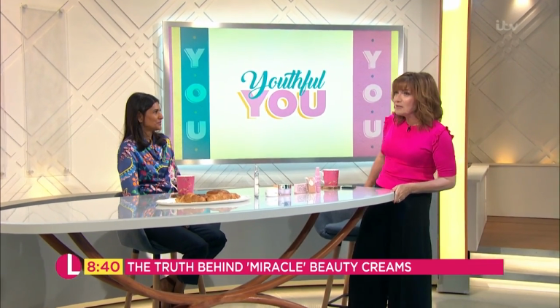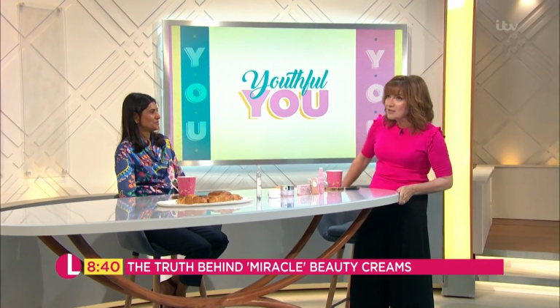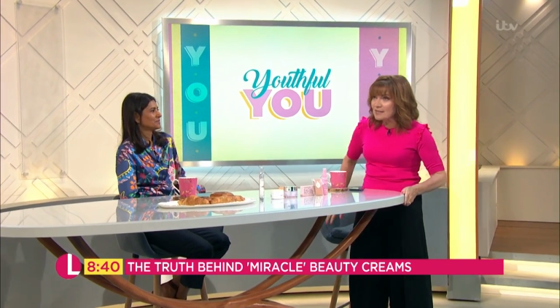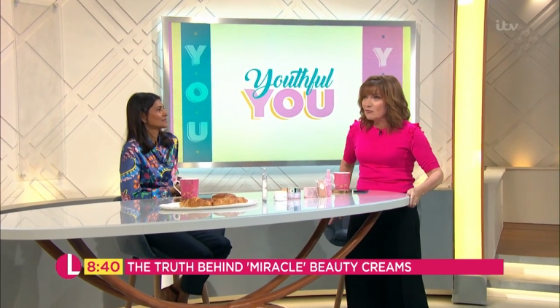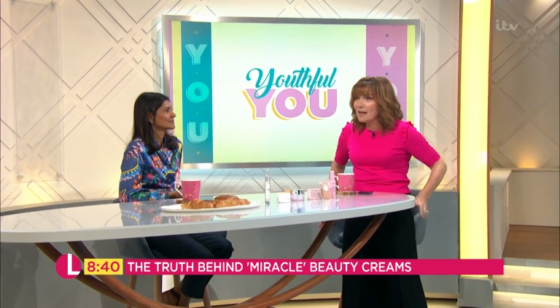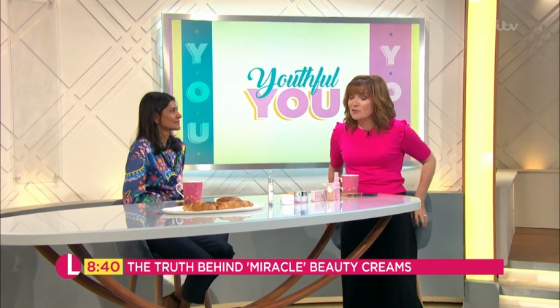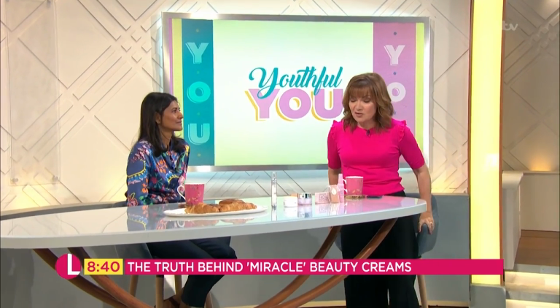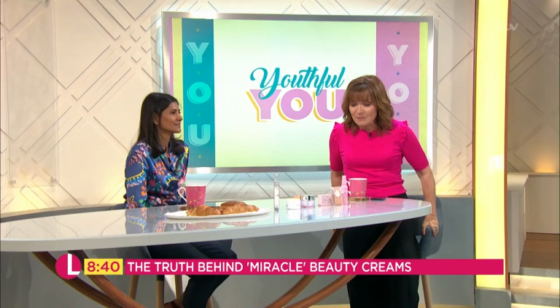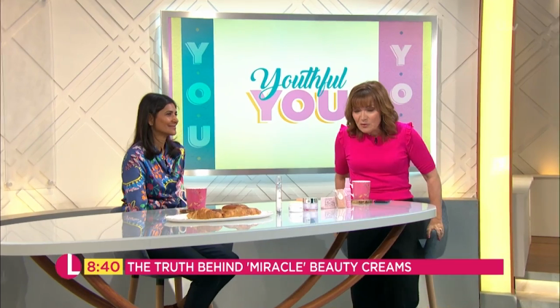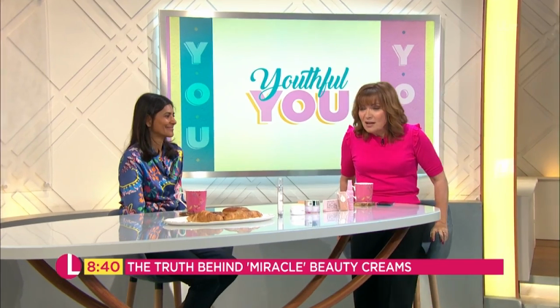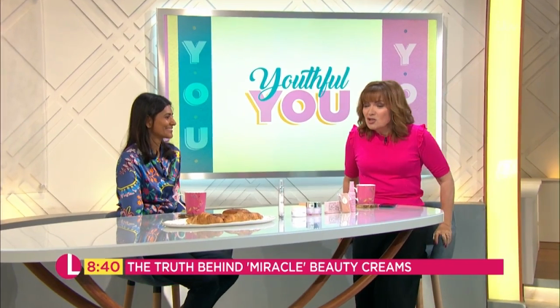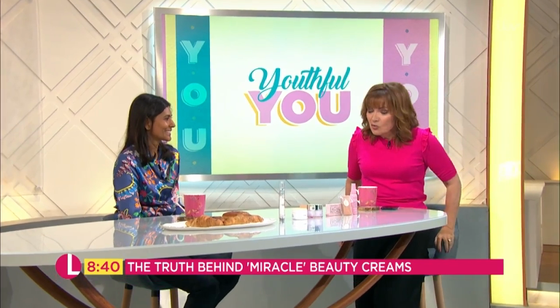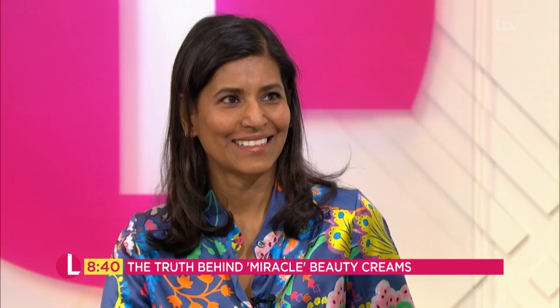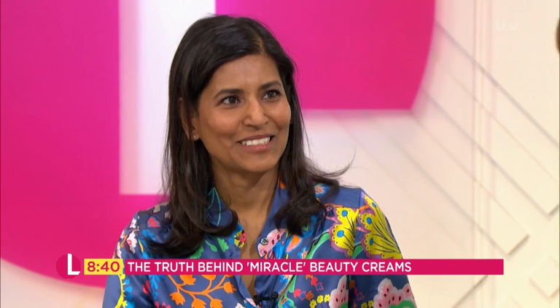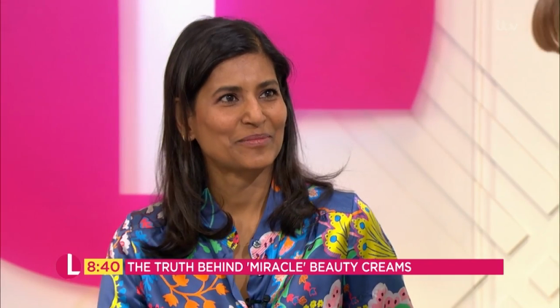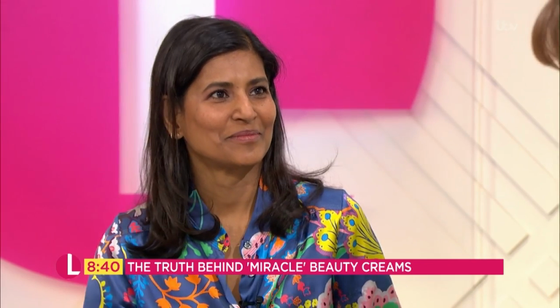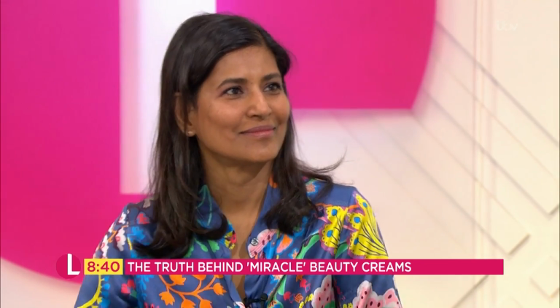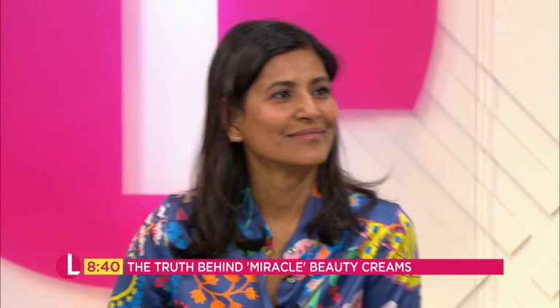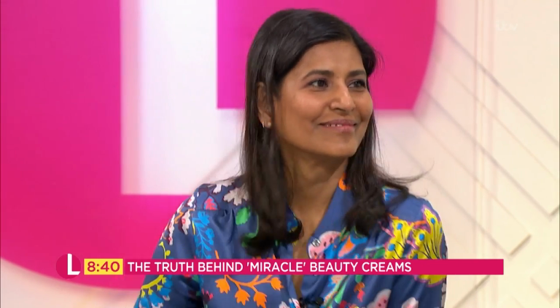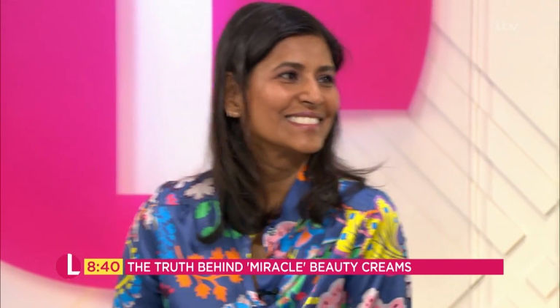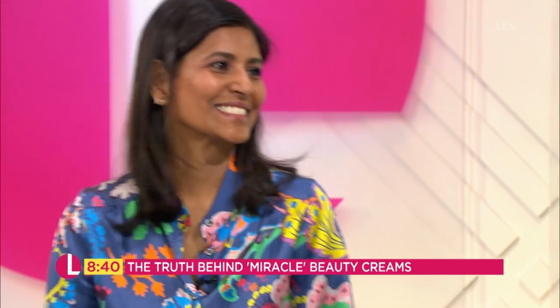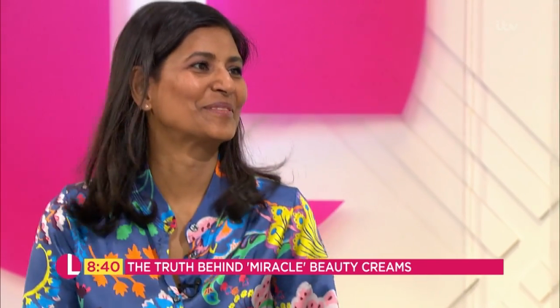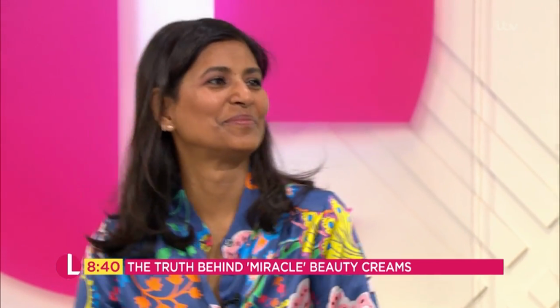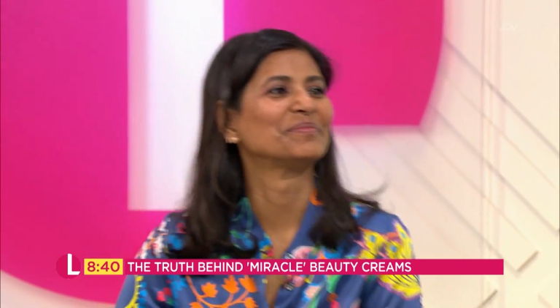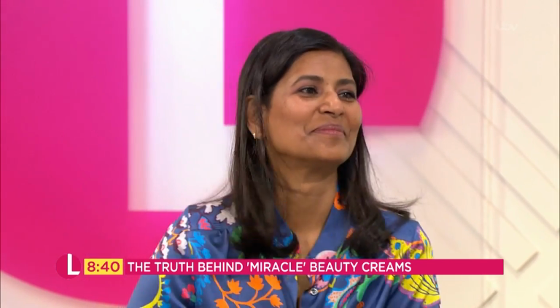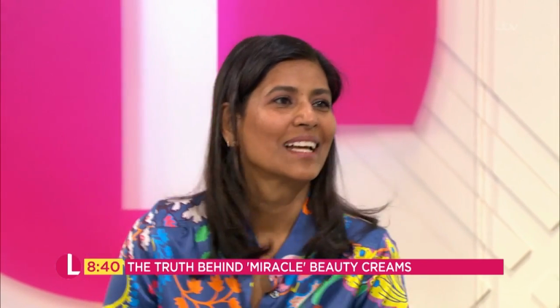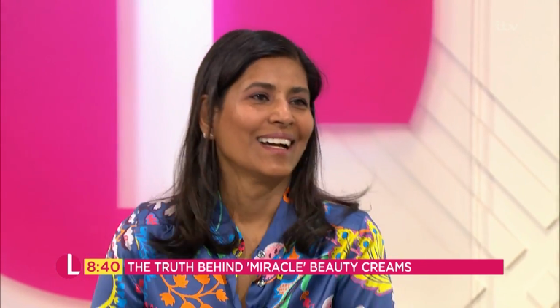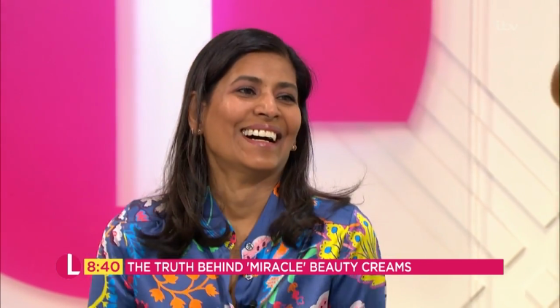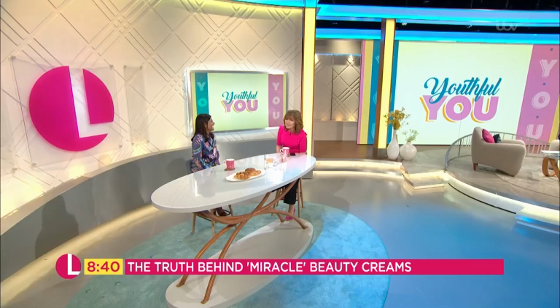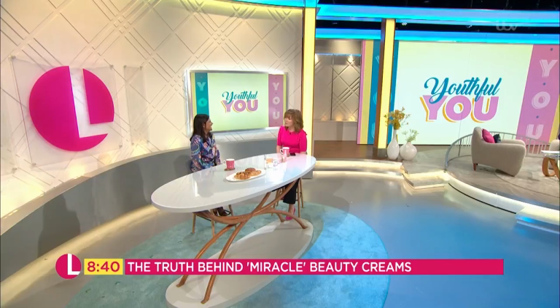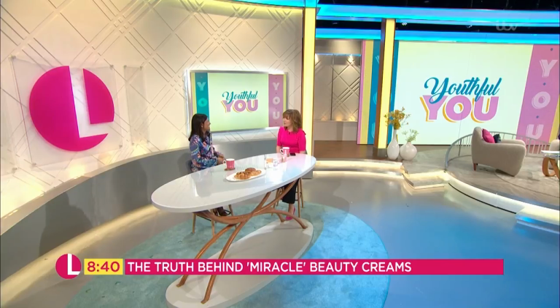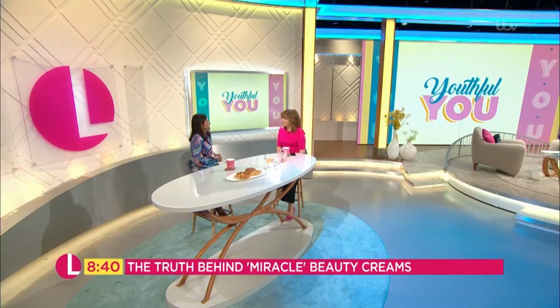Celebrity beauty expert Ruby Hammer joins me now. So, Ruby, what do we think? Is there anything in this? Because people are going crazy for this serum.